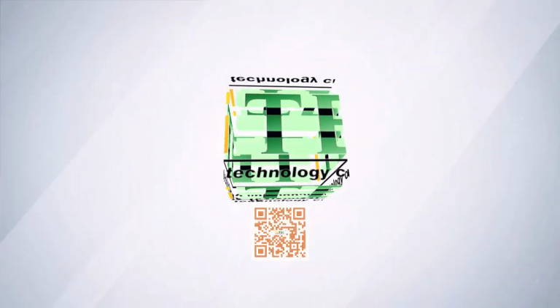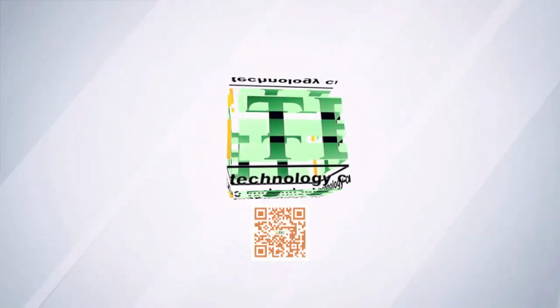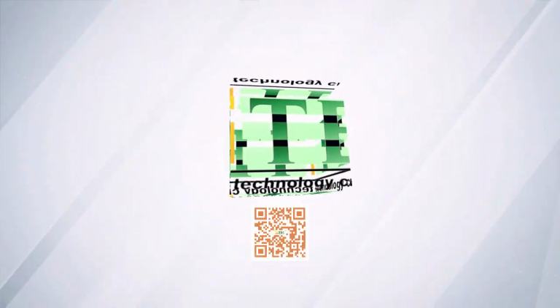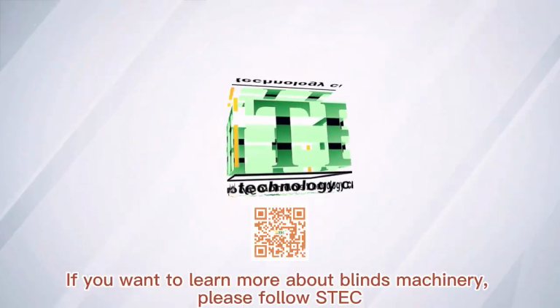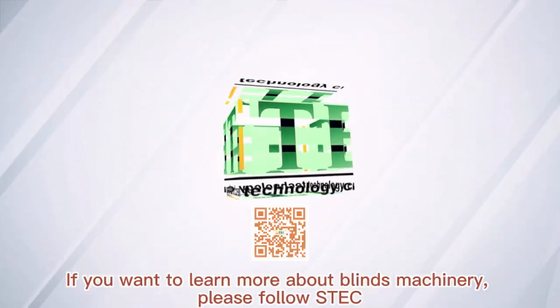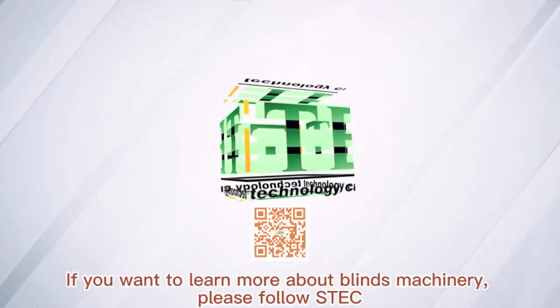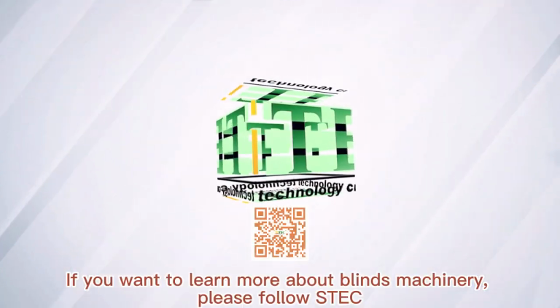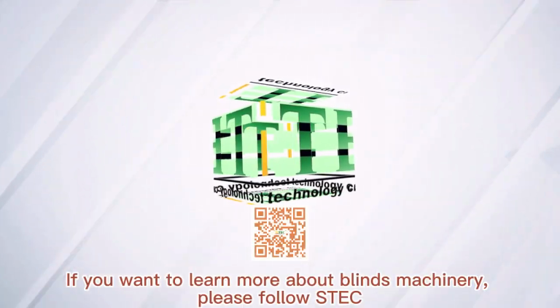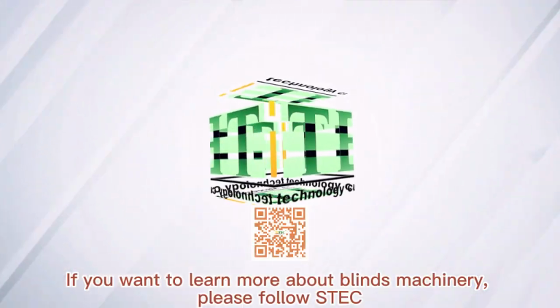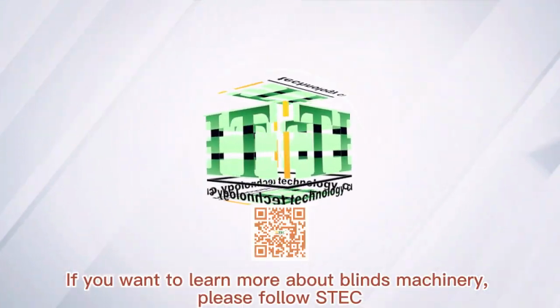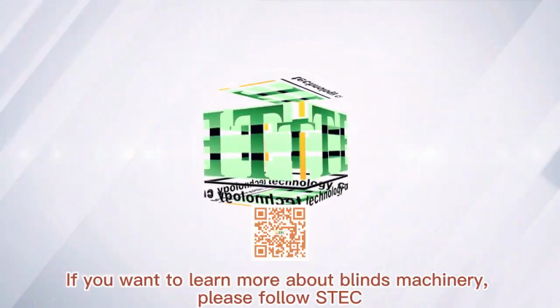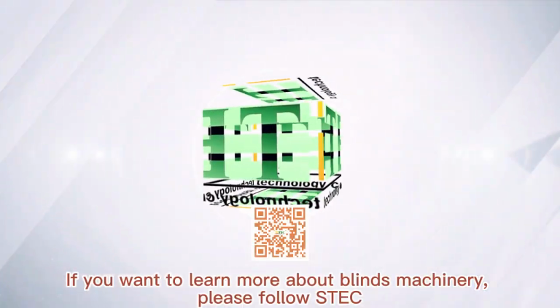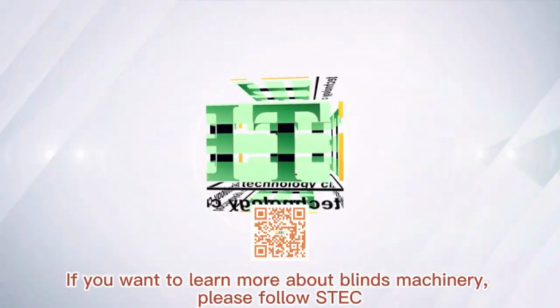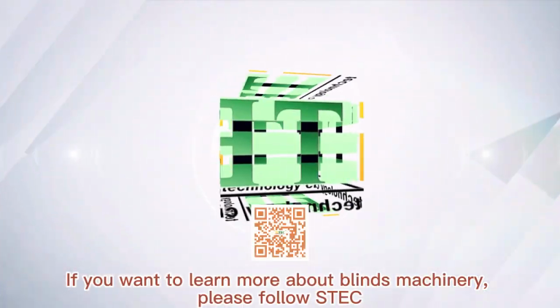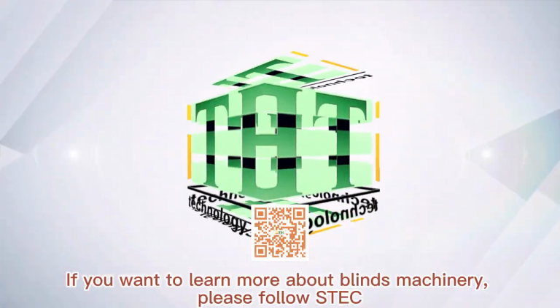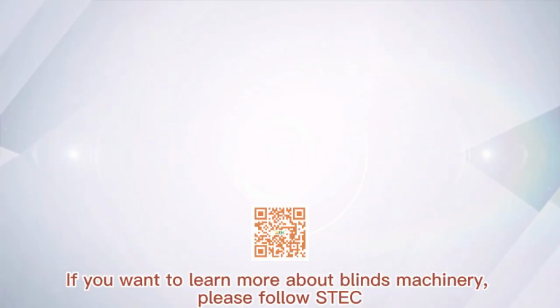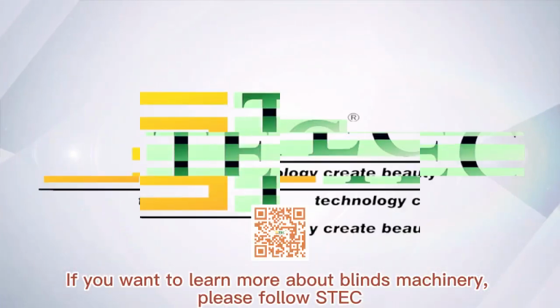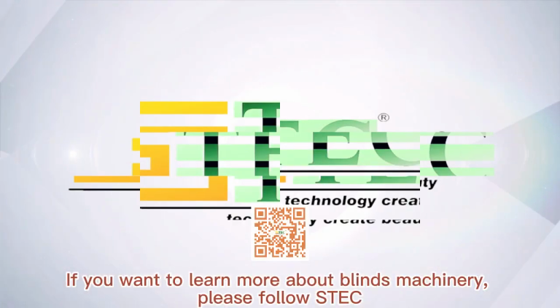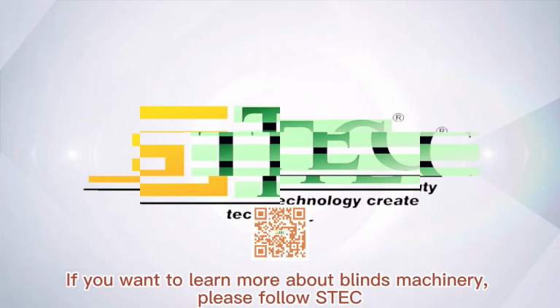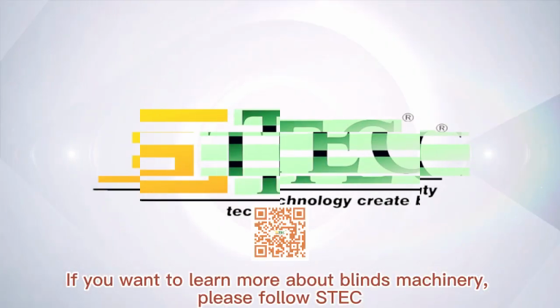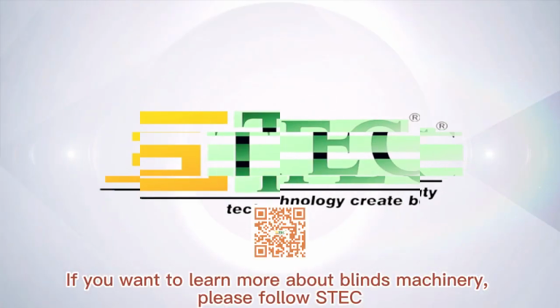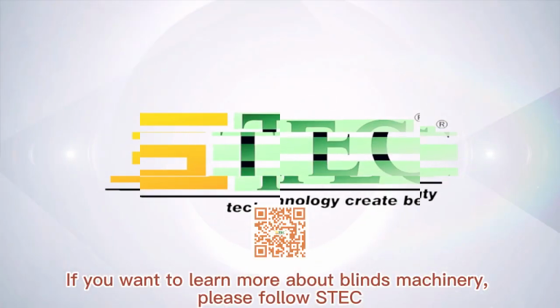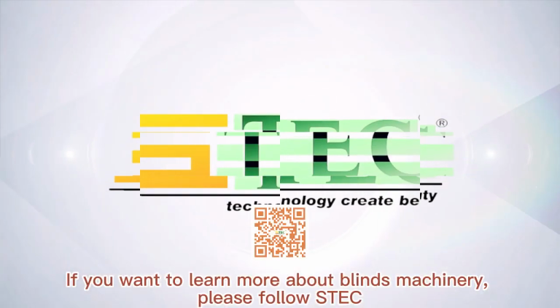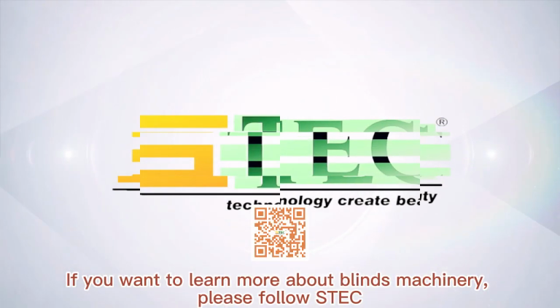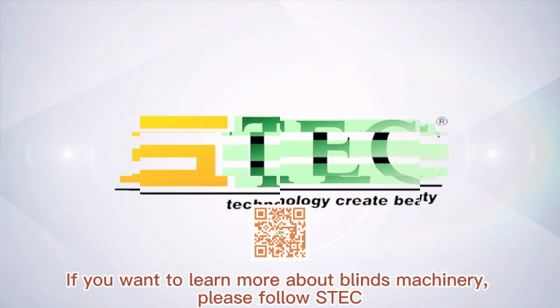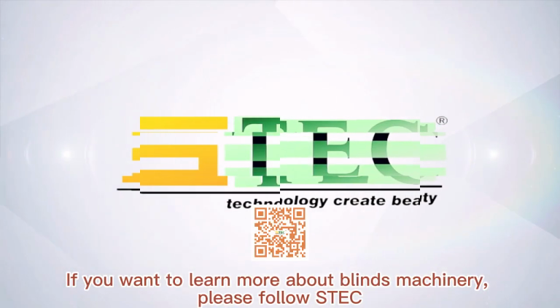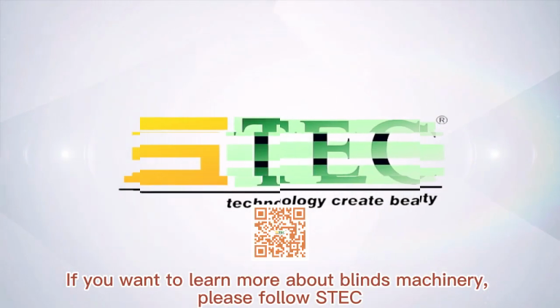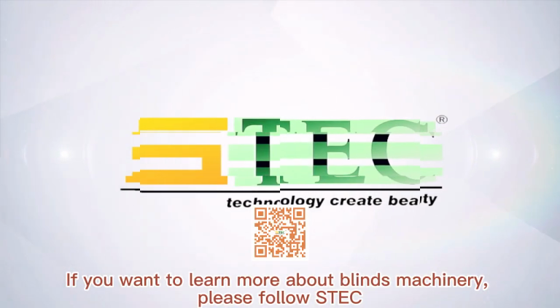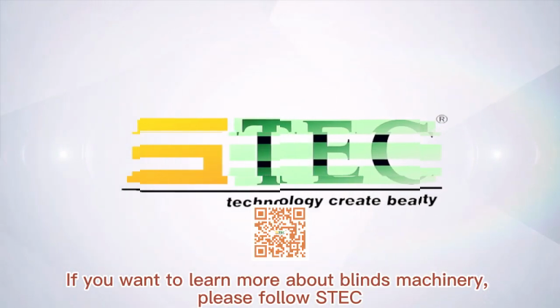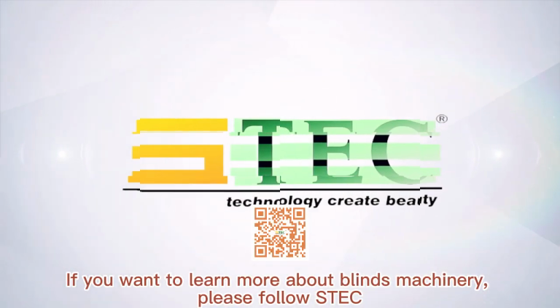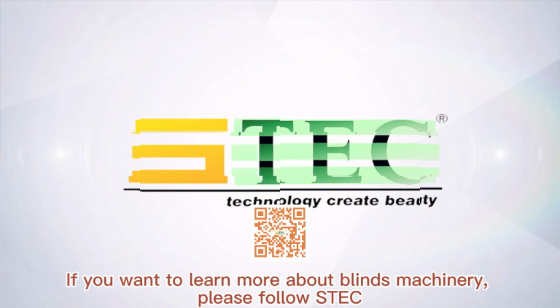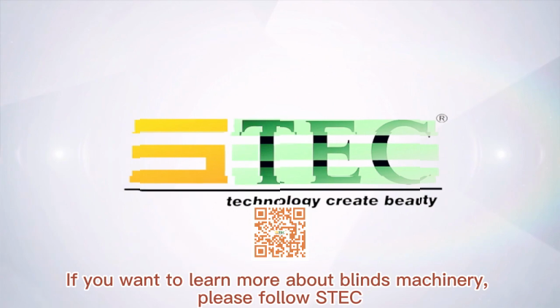If you want to learn more about this machinery, please follow and subscribe.